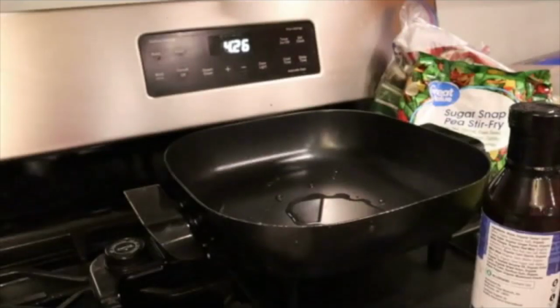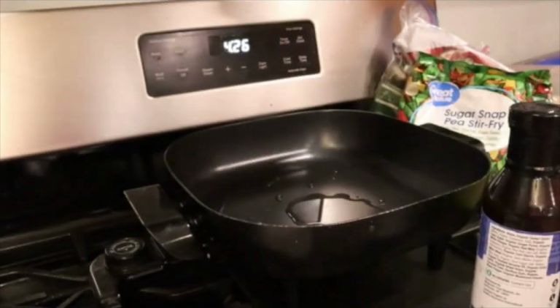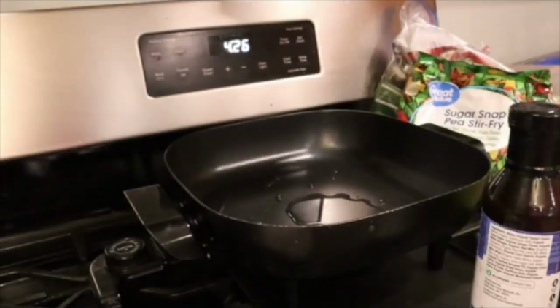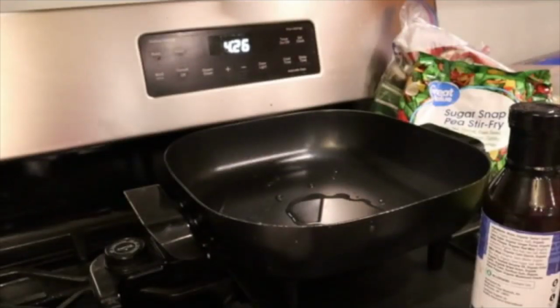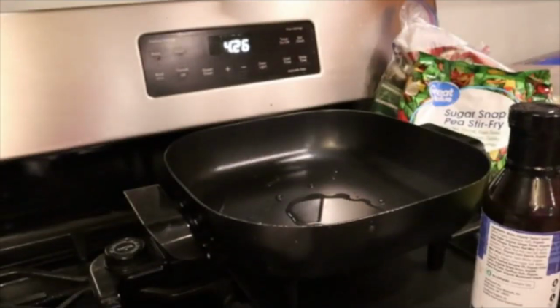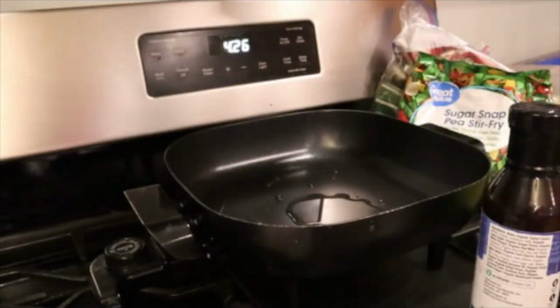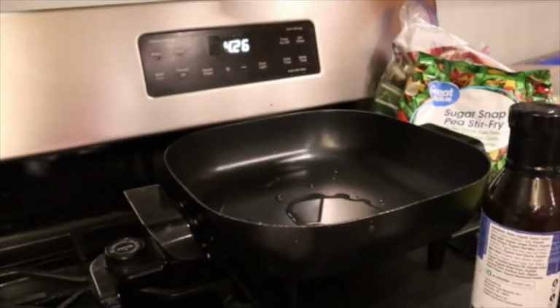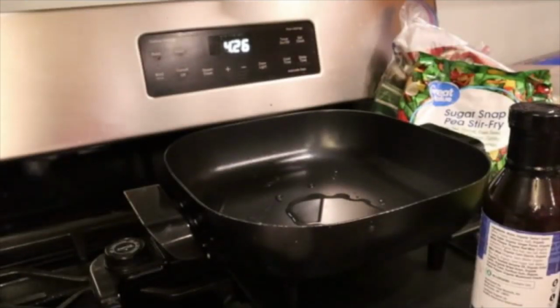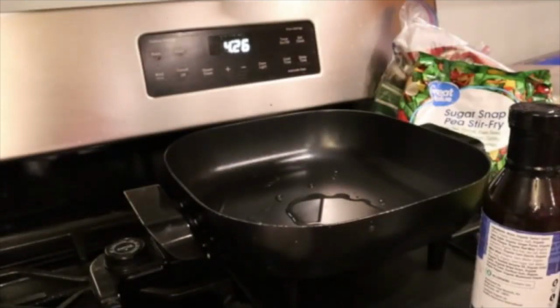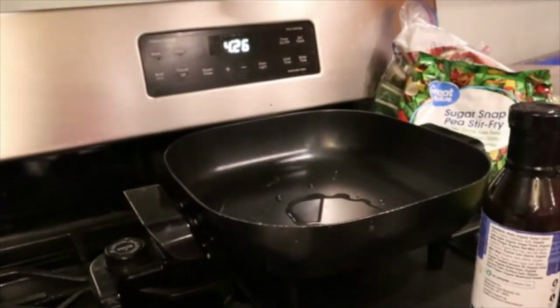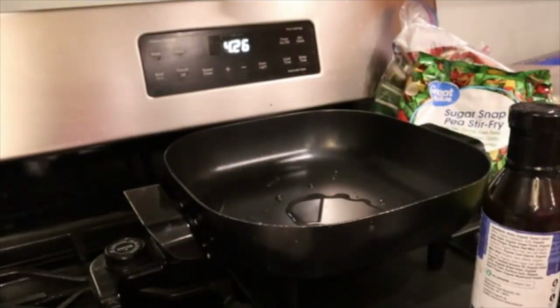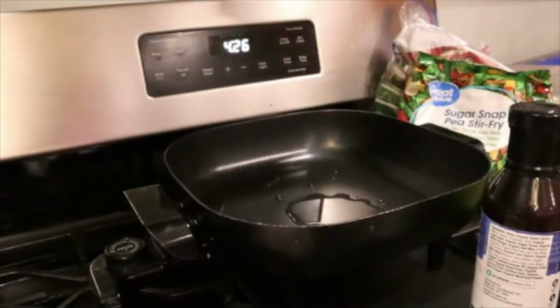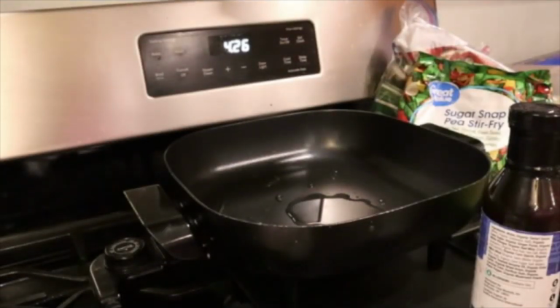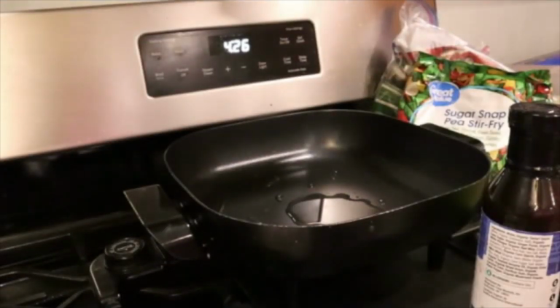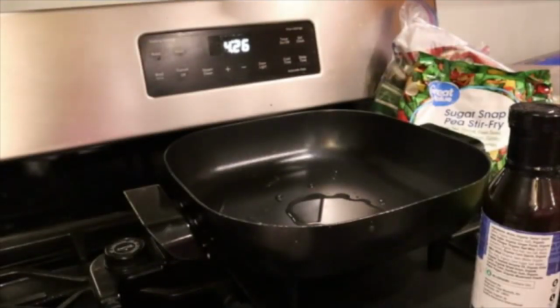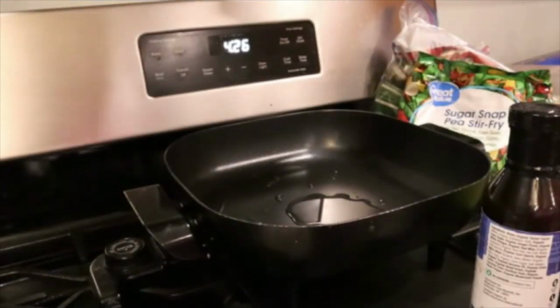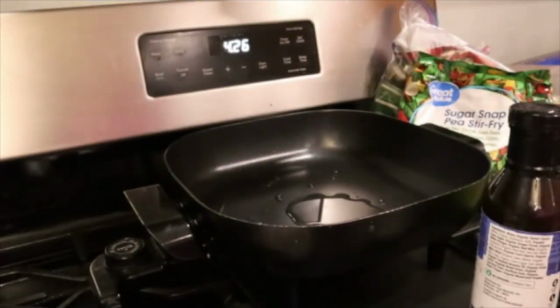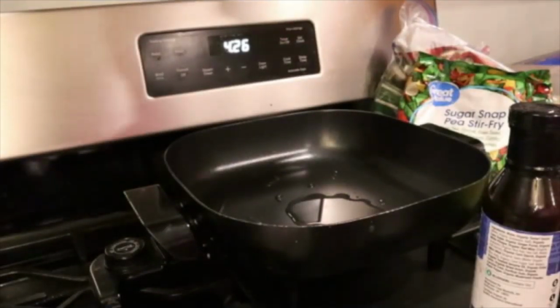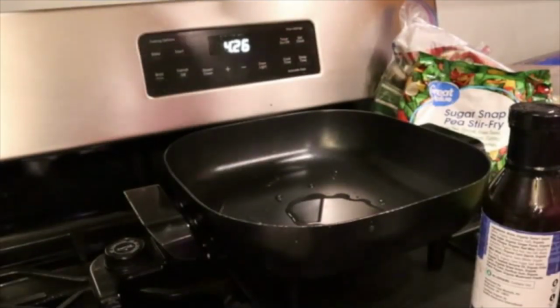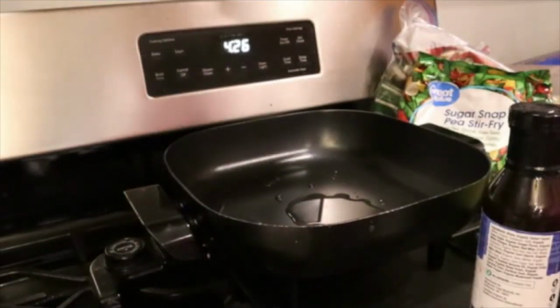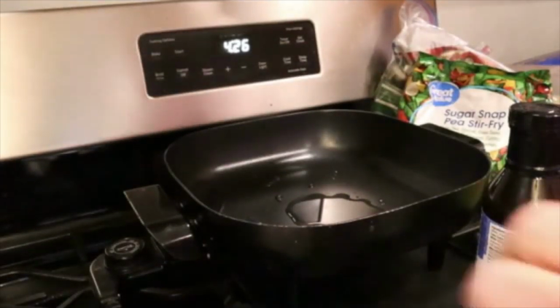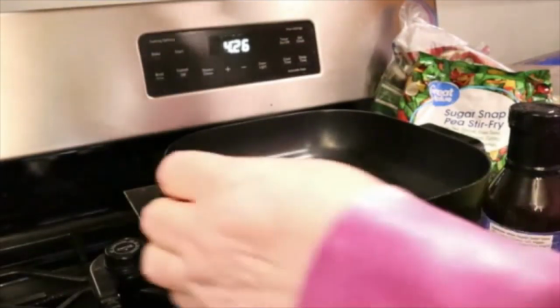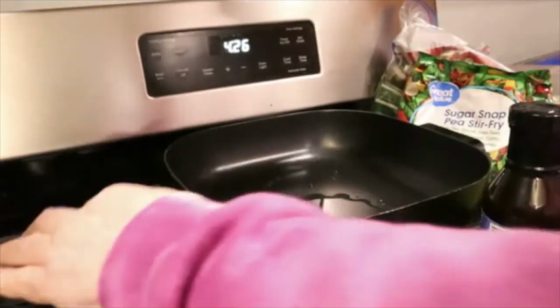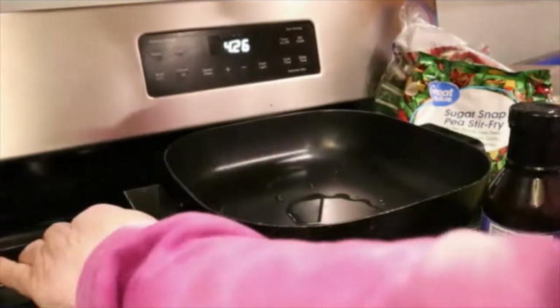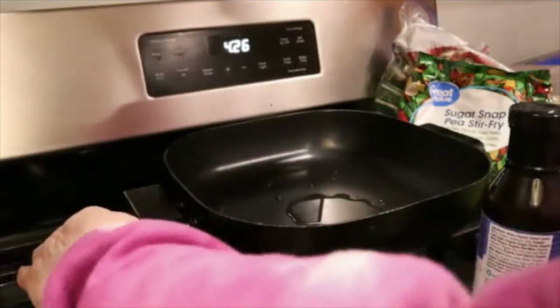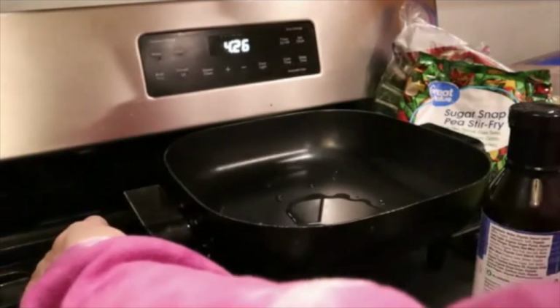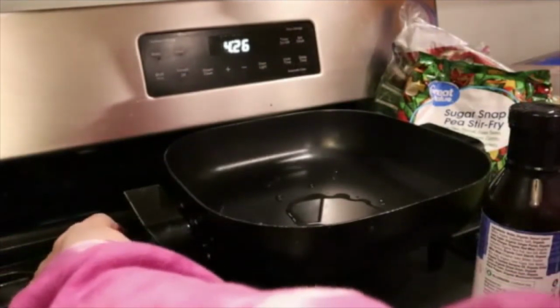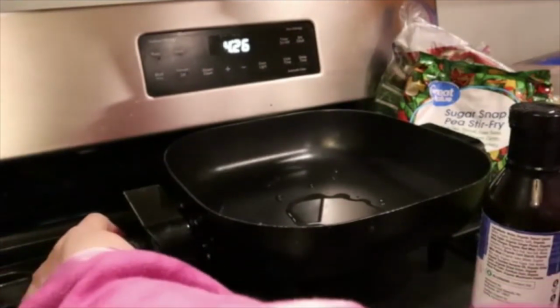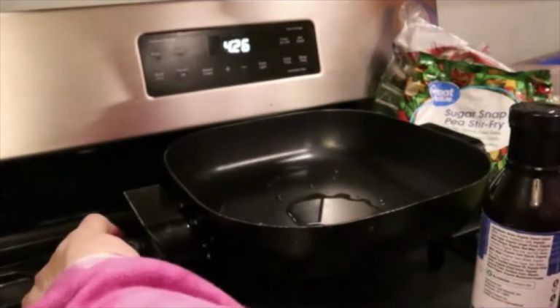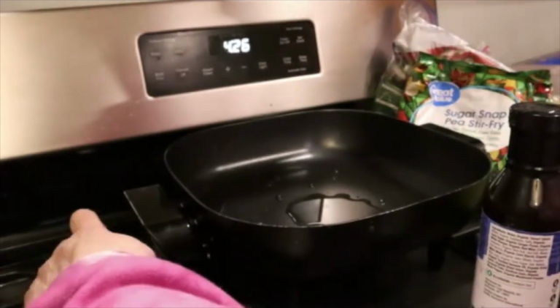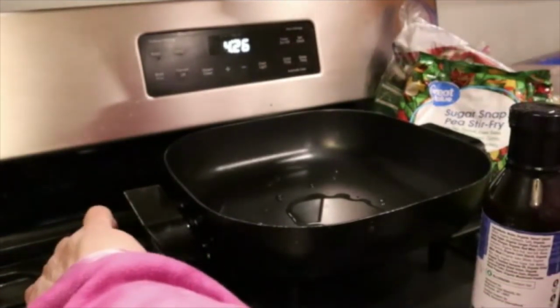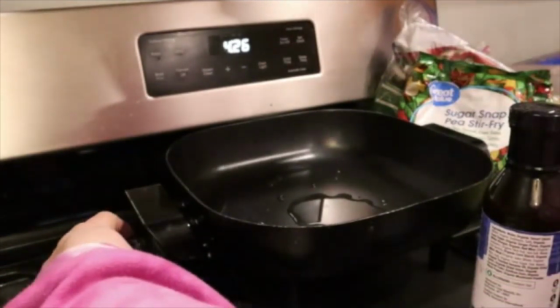Hi guys. I thought I would show you one of the meals that I make for me.